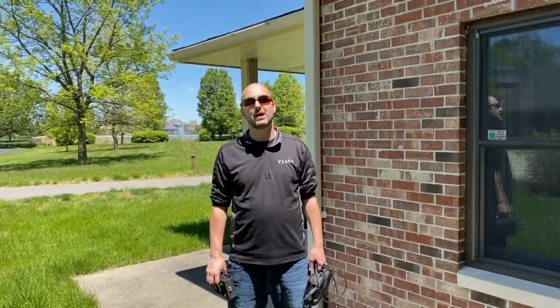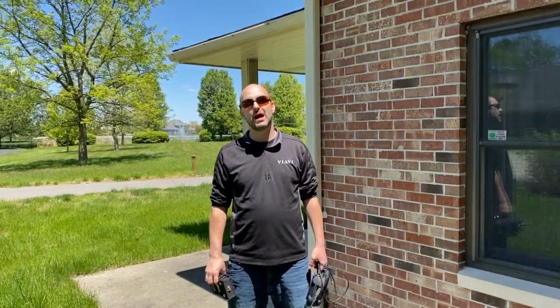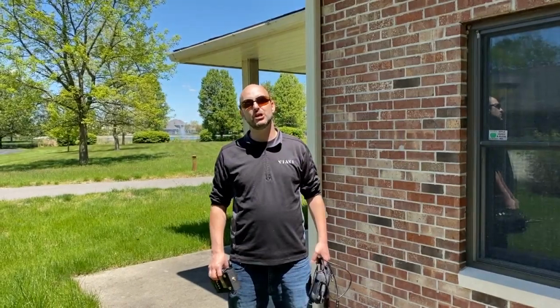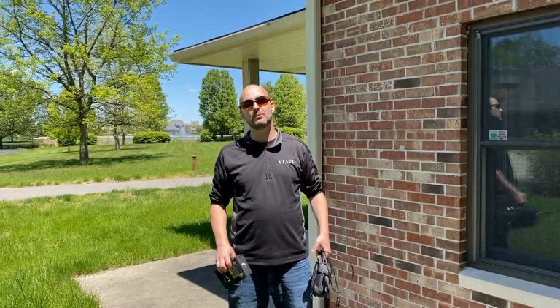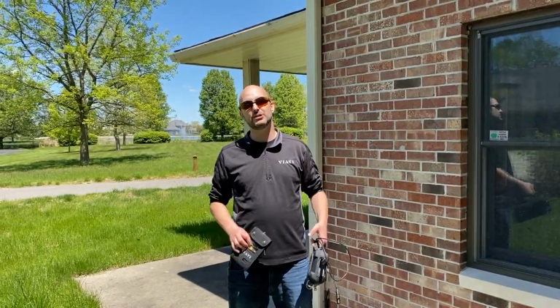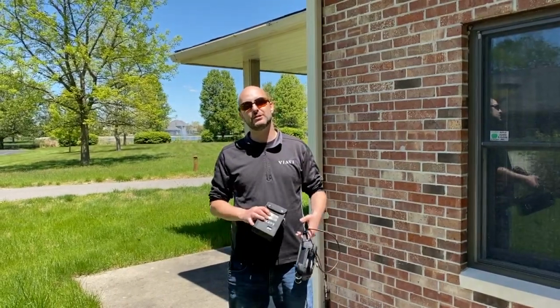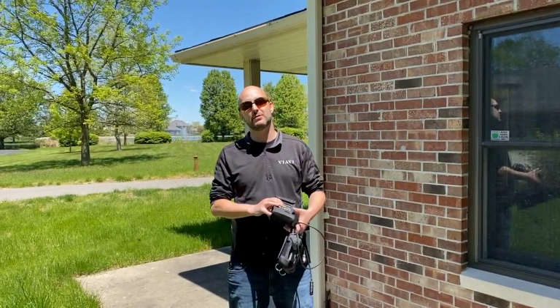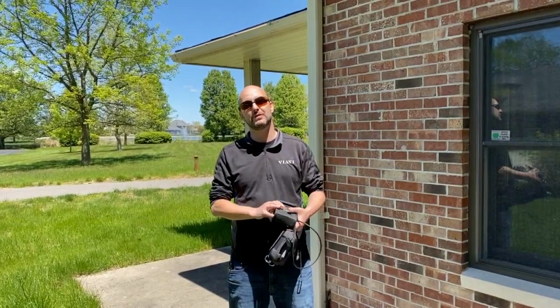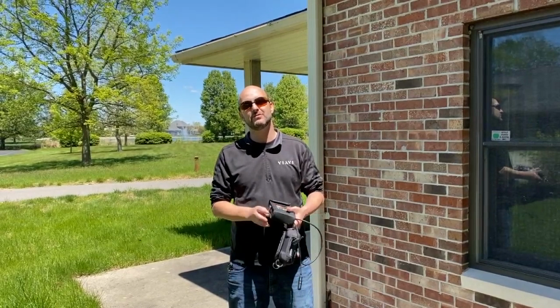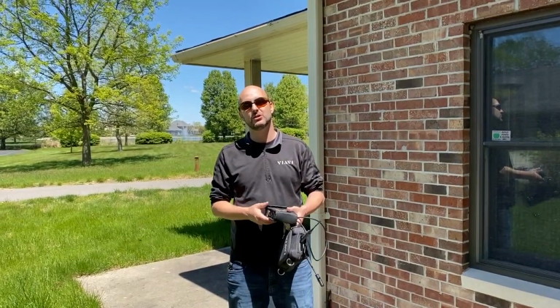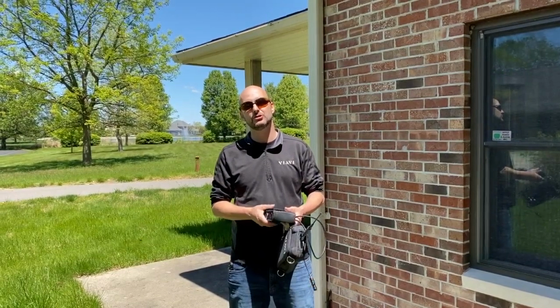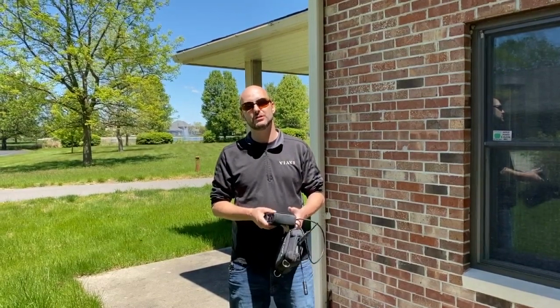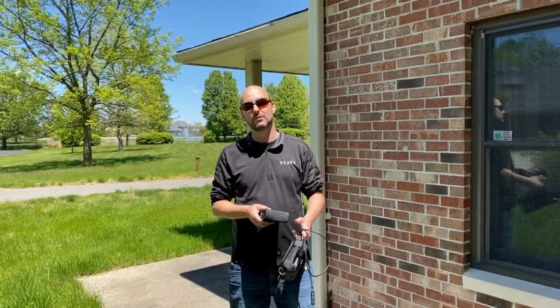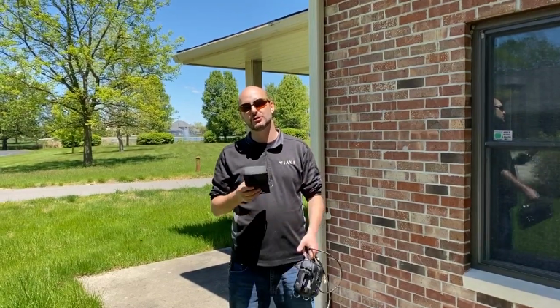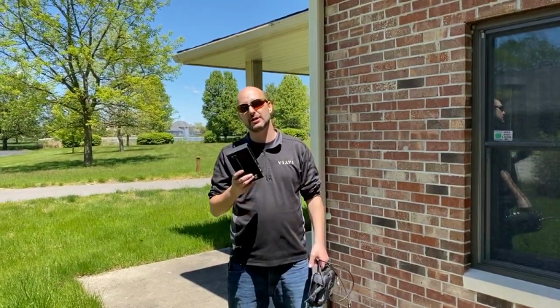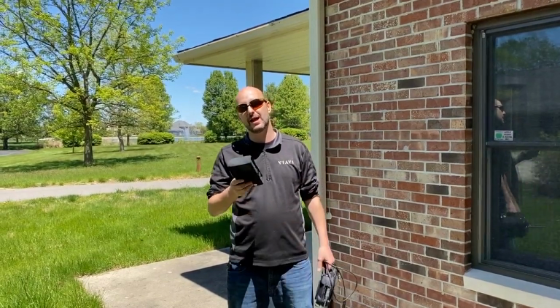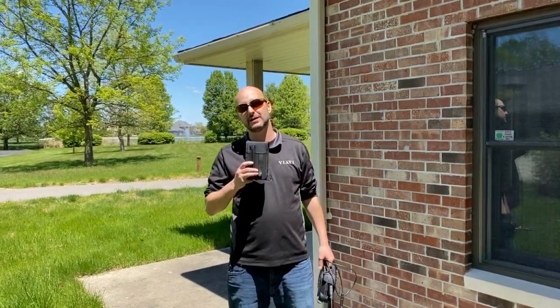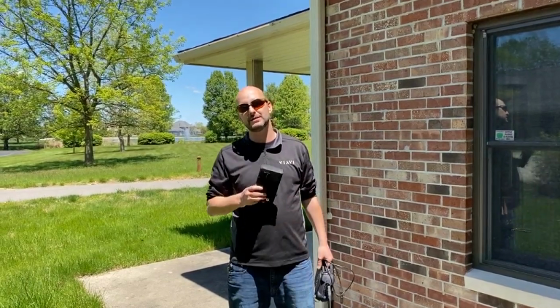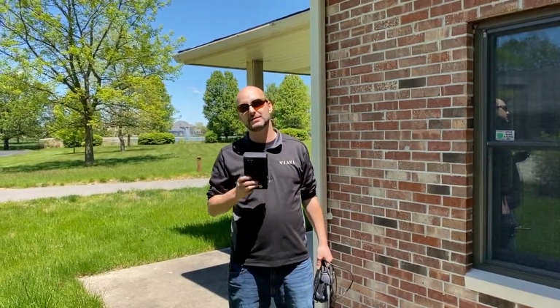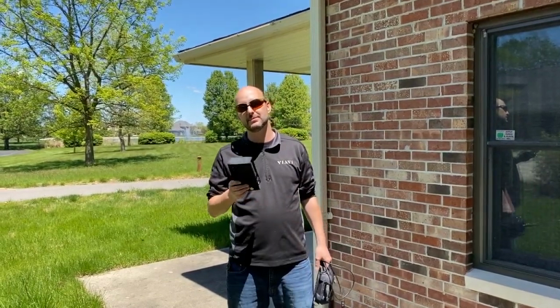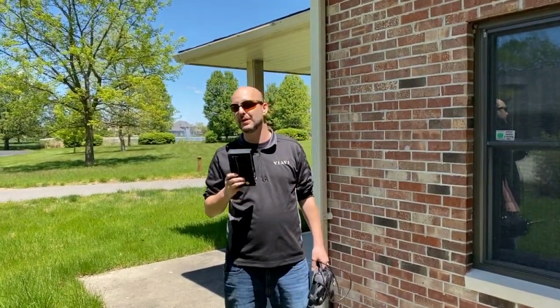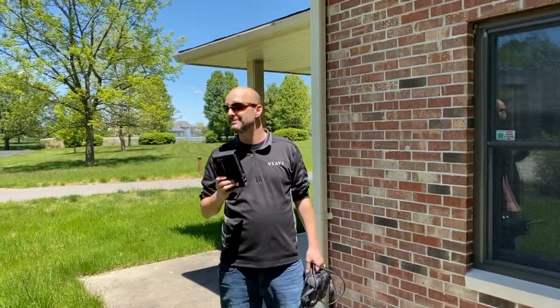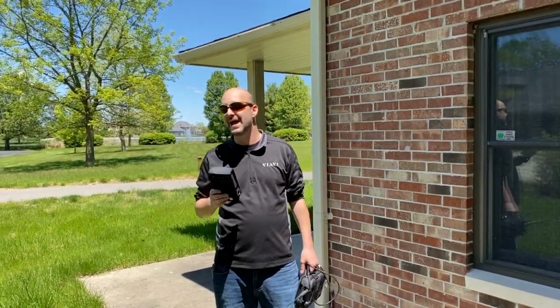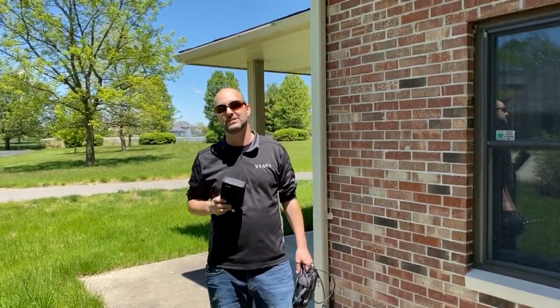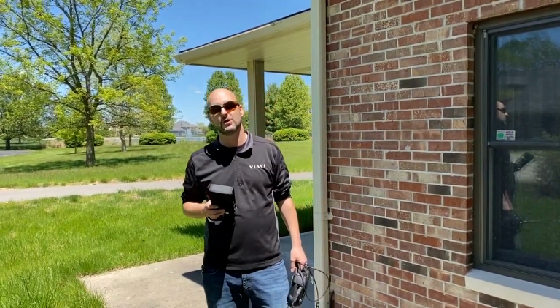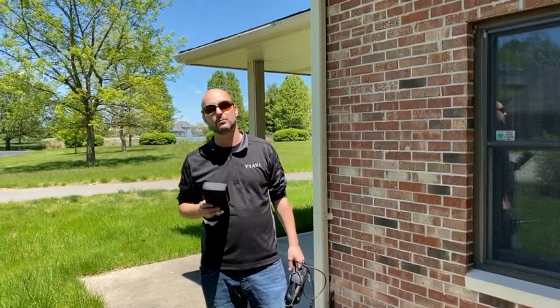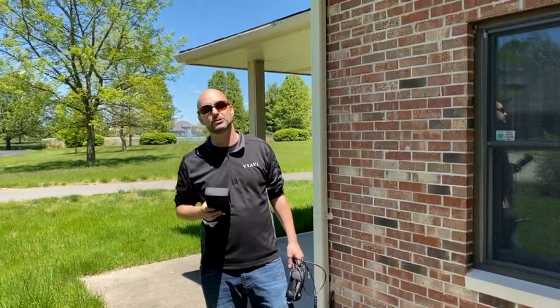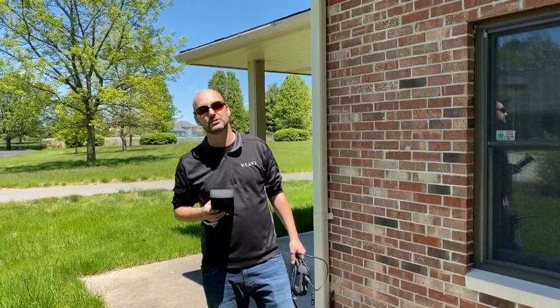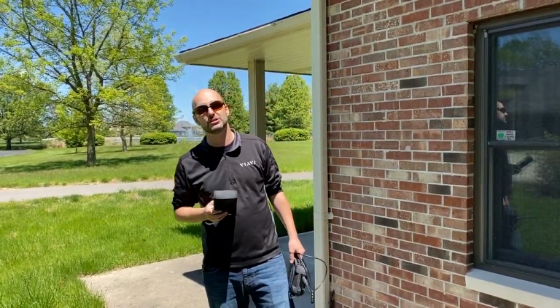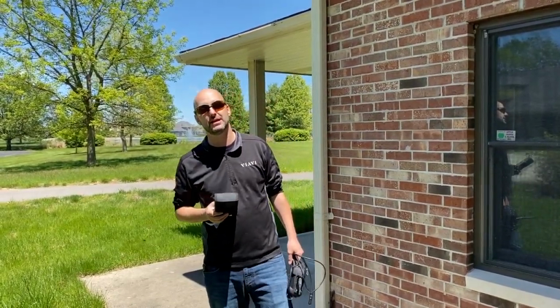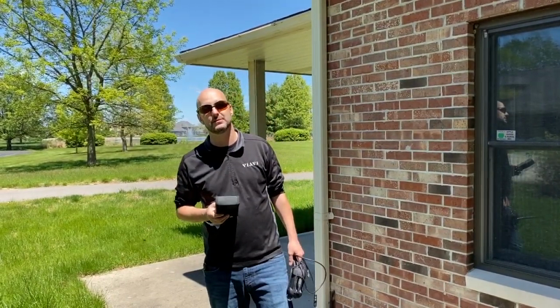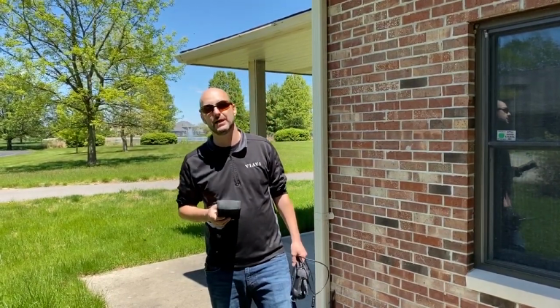Hi, I'm John Bush here today with Vialbi Solutions, and we're going to show you how easy, simple, and fast the home pressurization test can be.